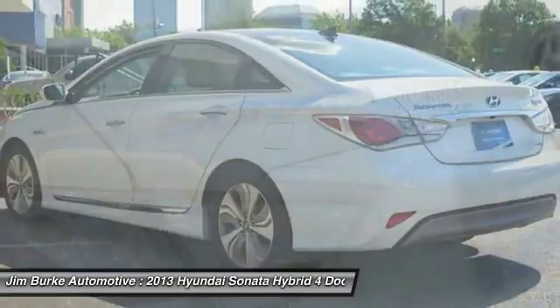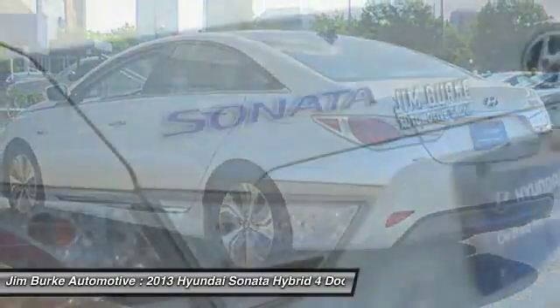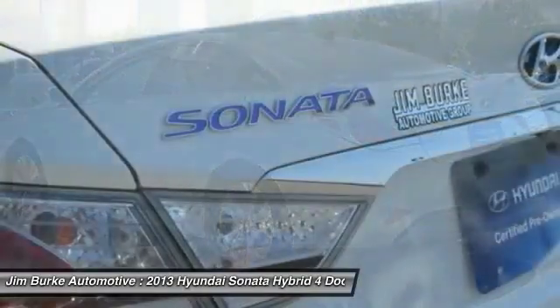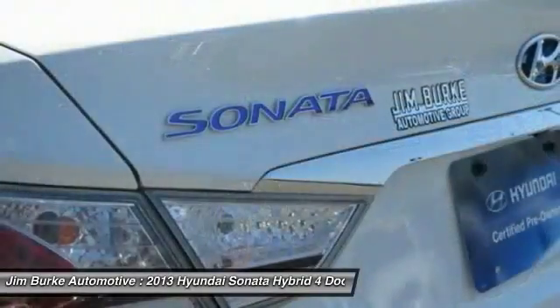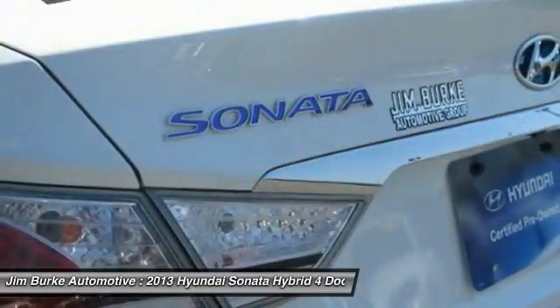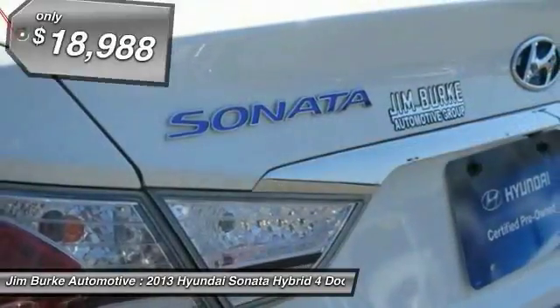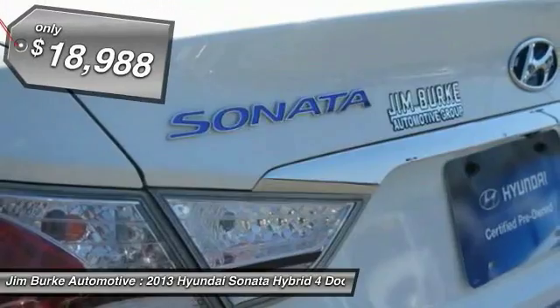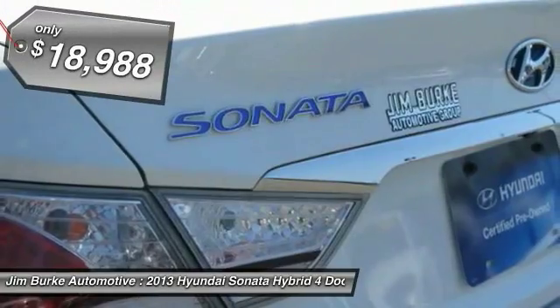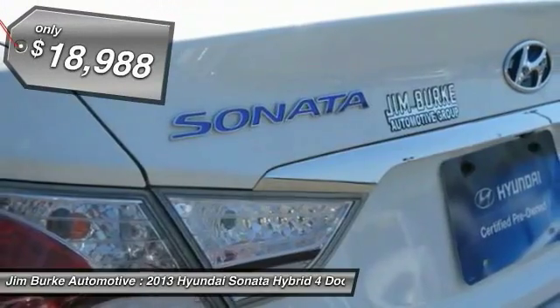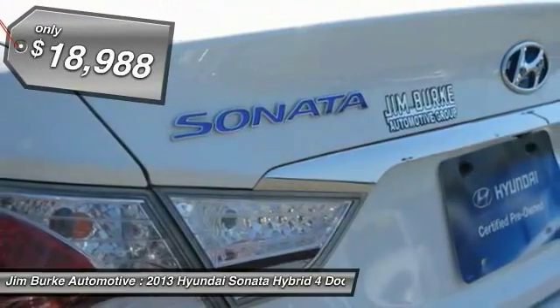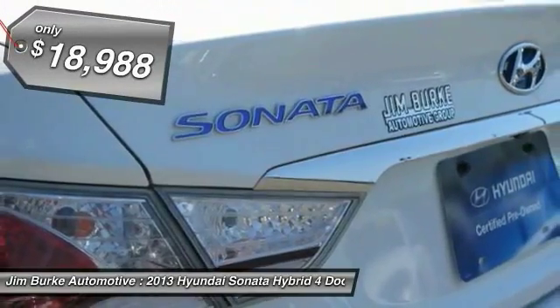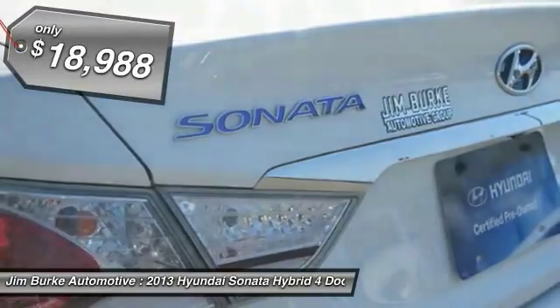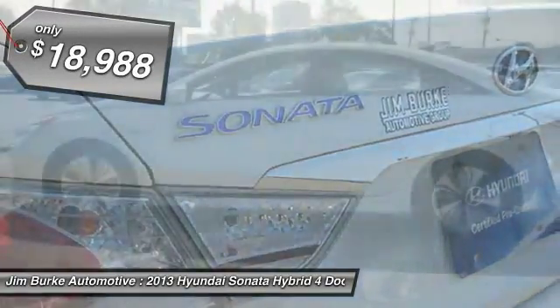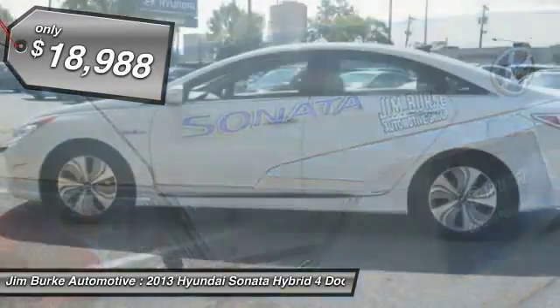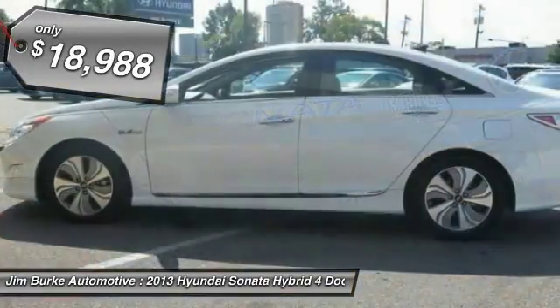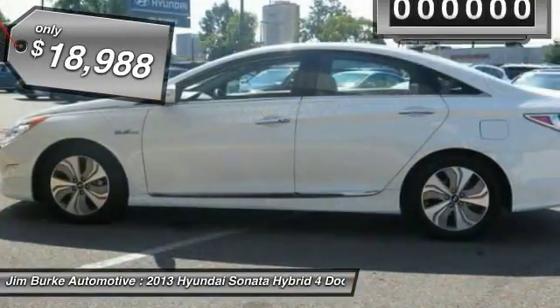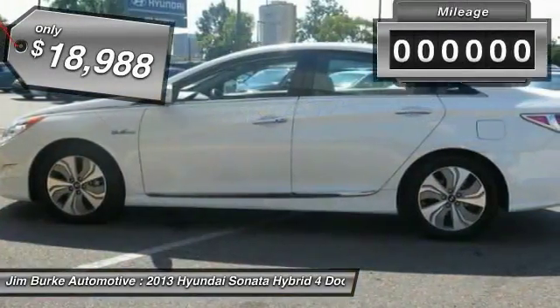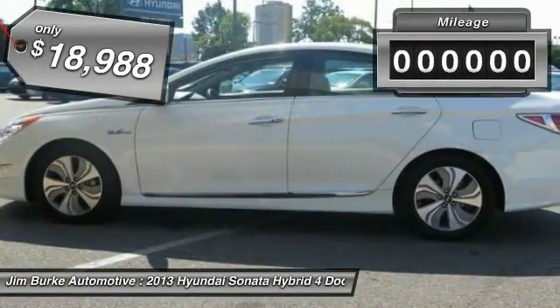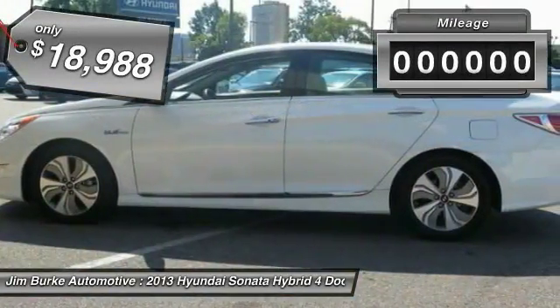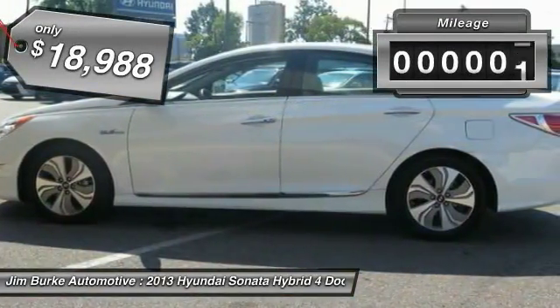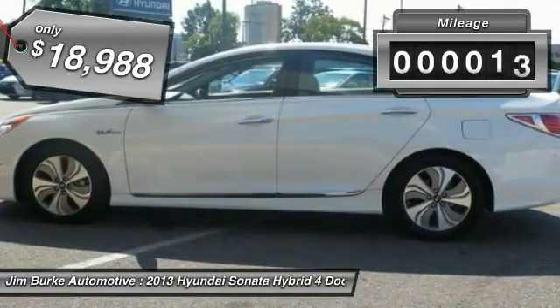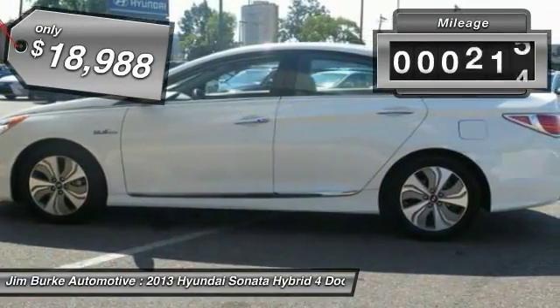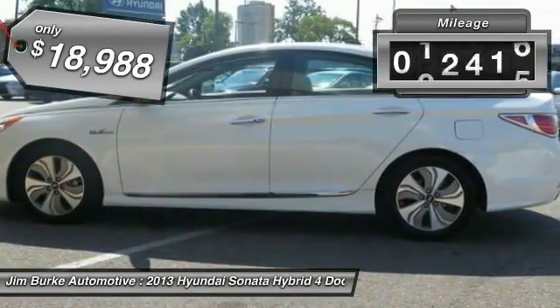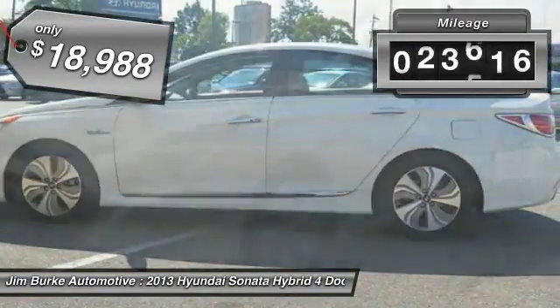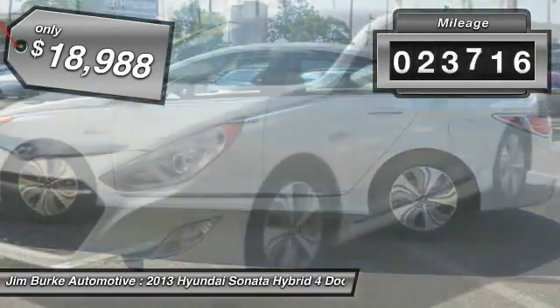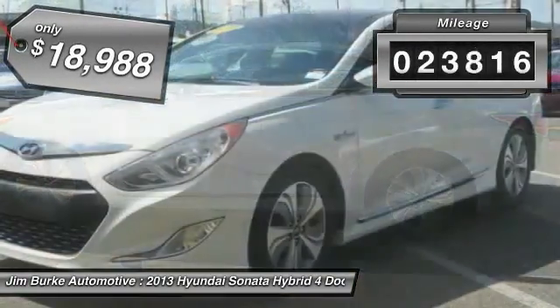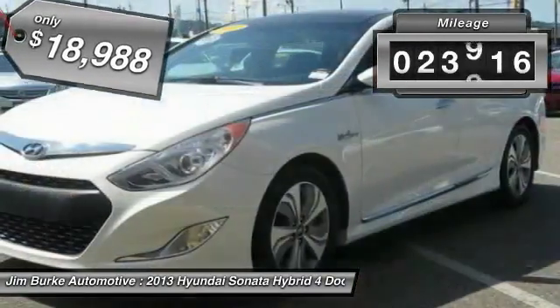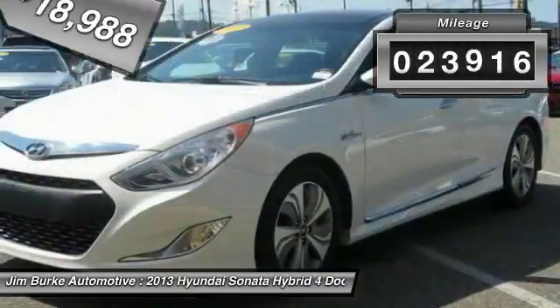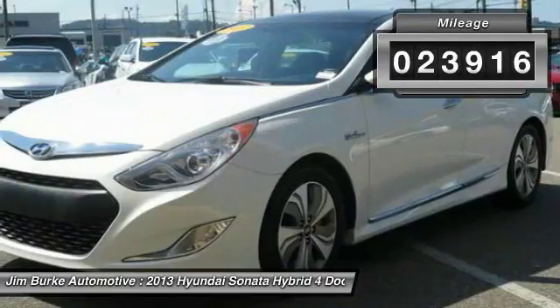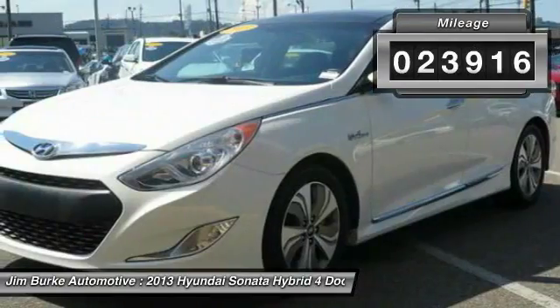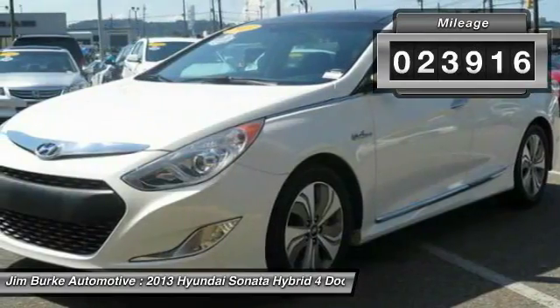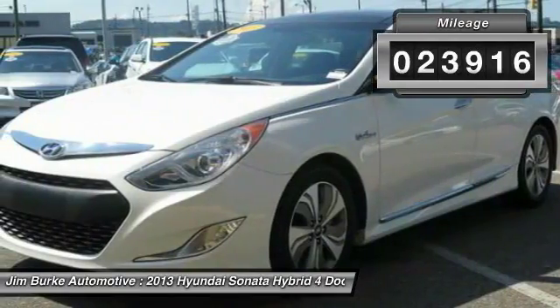less fuel, no guilt — and is priced below $20,000. This vehicle has less than 25,000 miles.